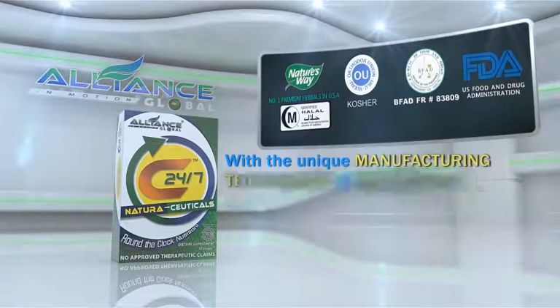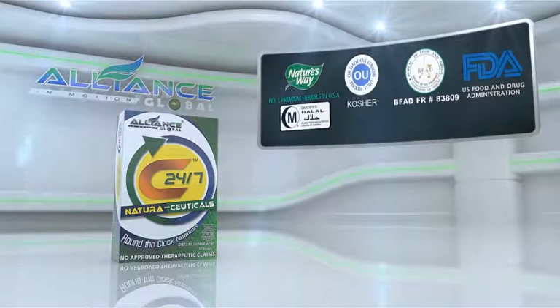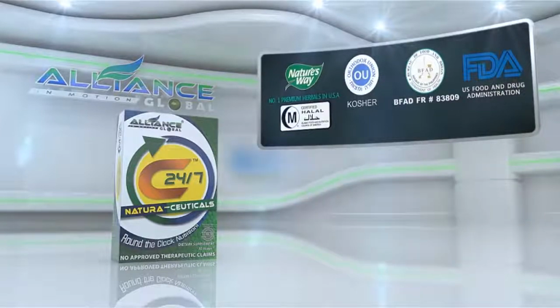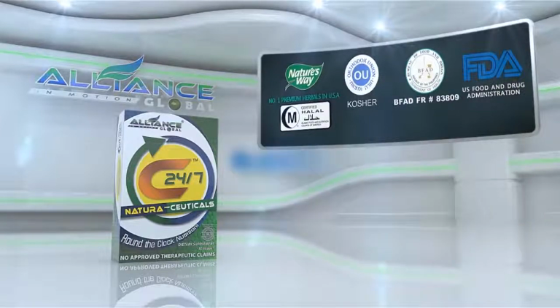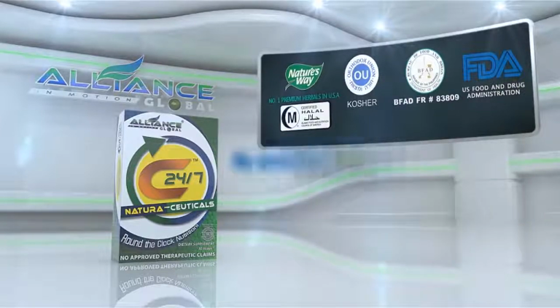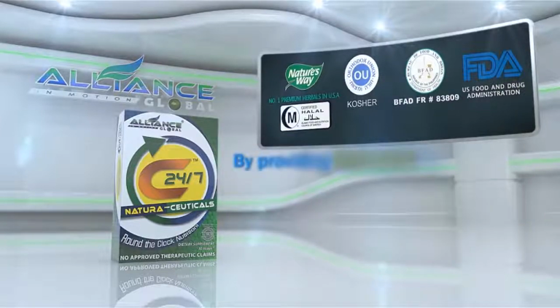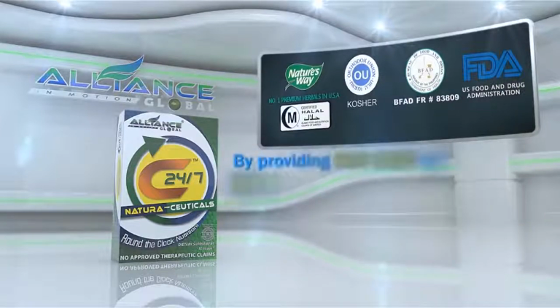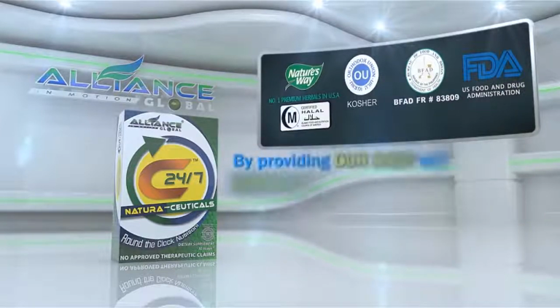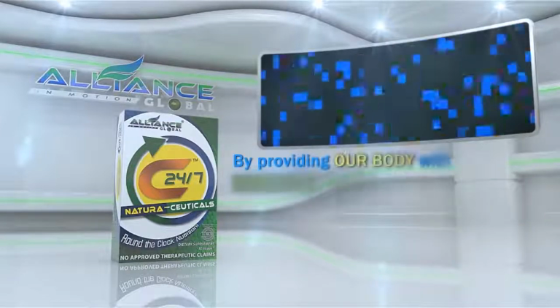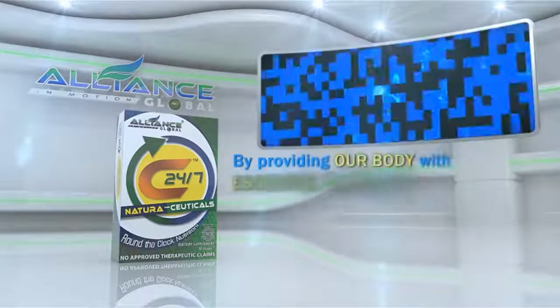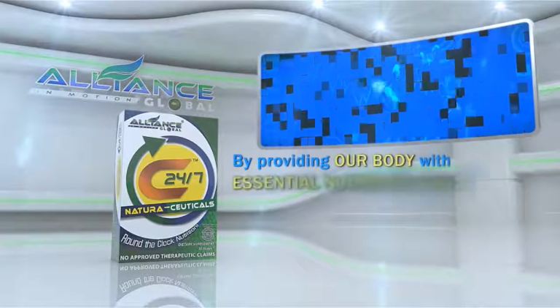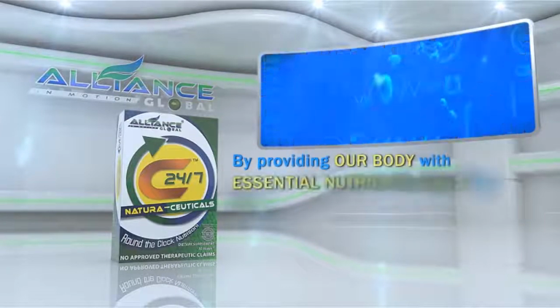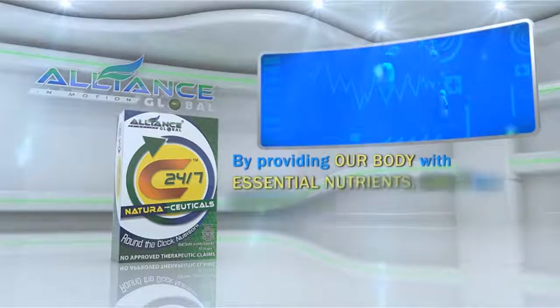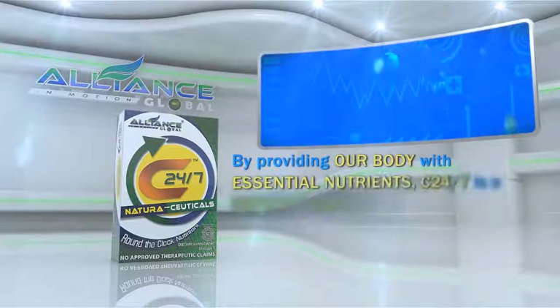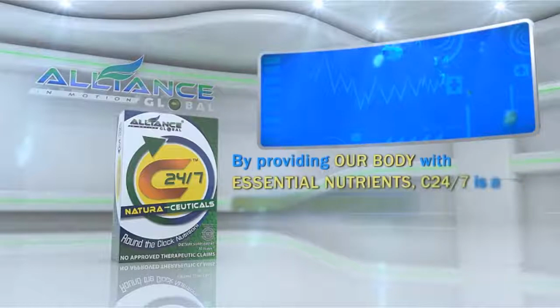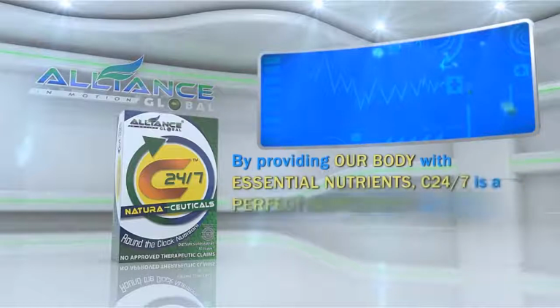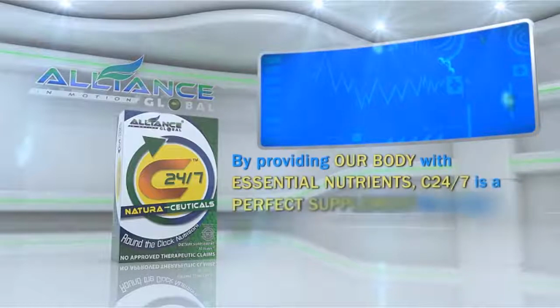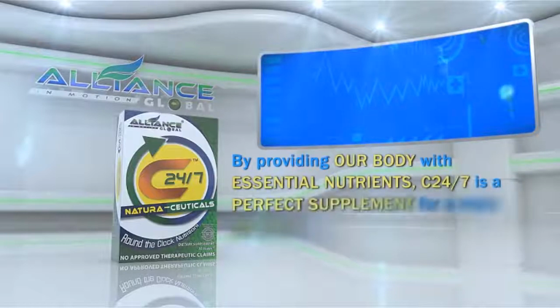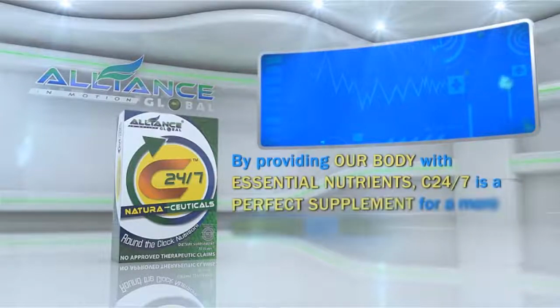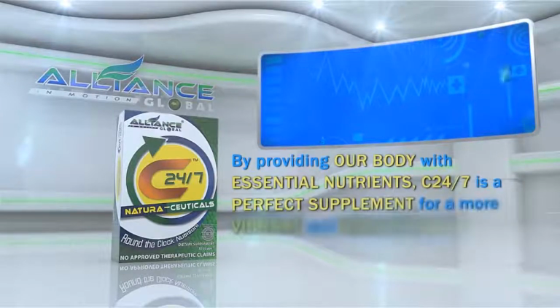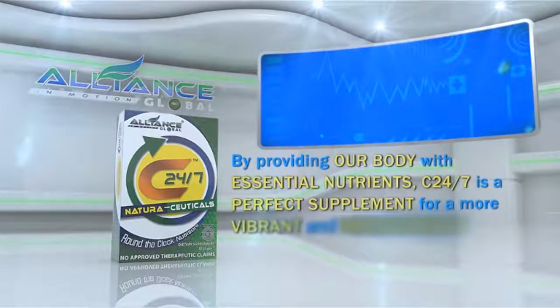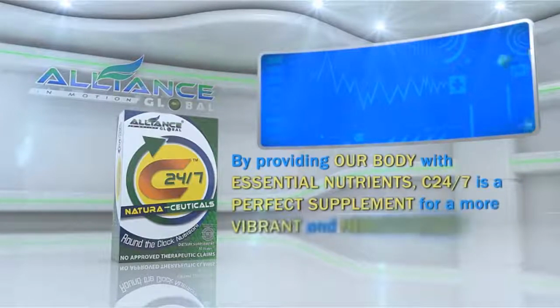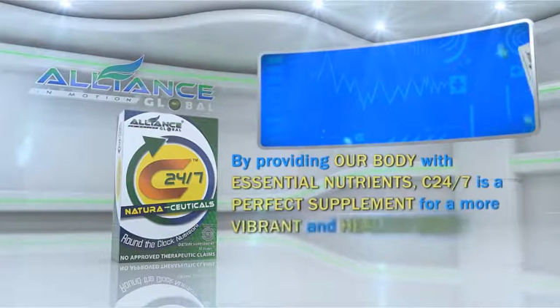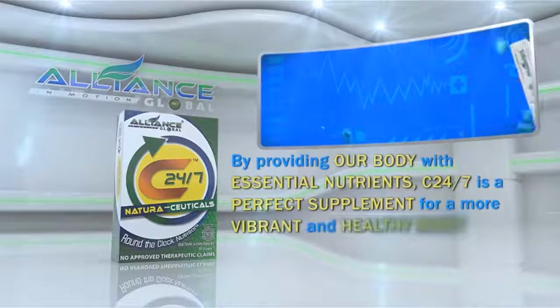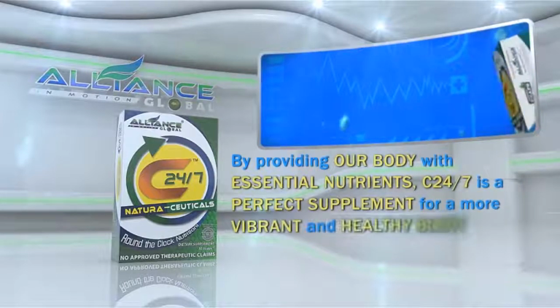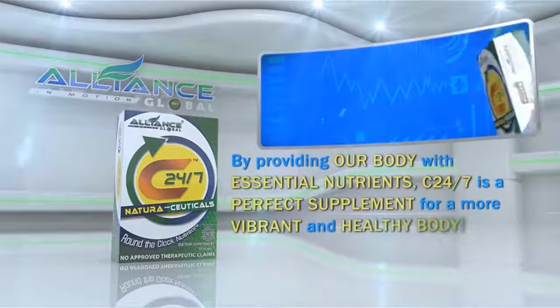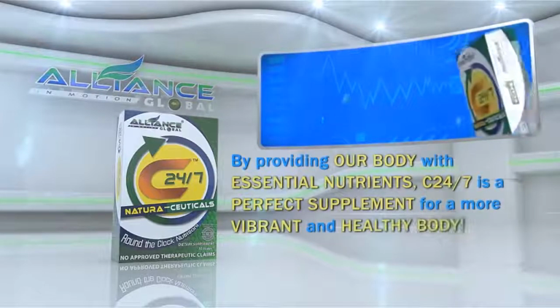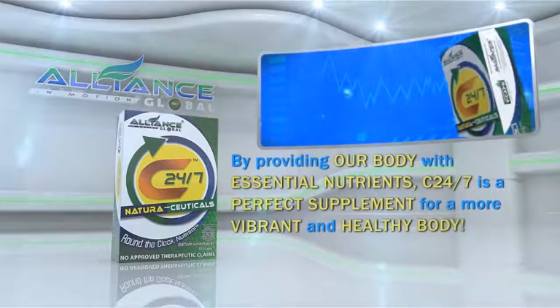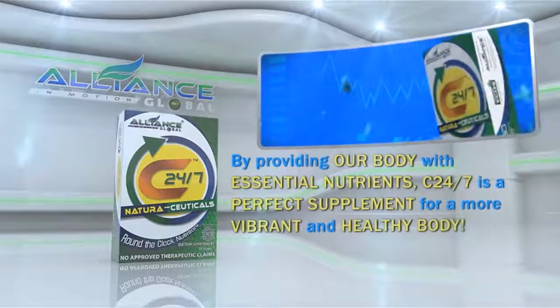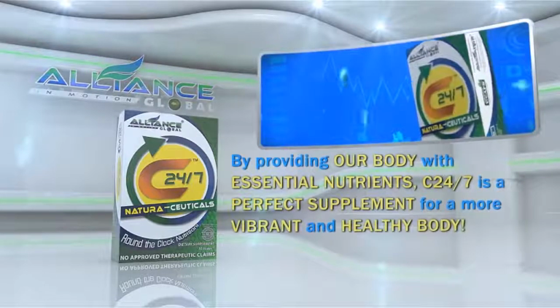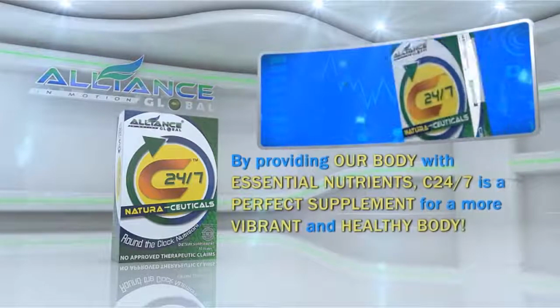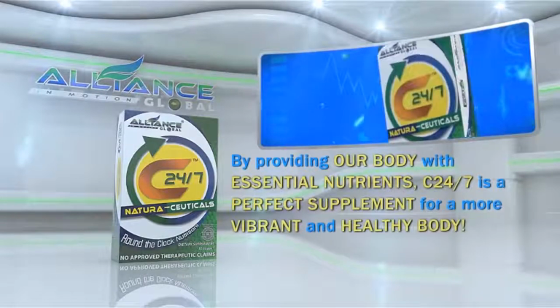By providing our body with essential nutrients, C247 is a perfect supplement for a more vibrant and healthy body.